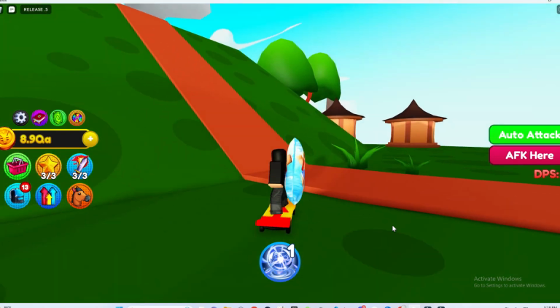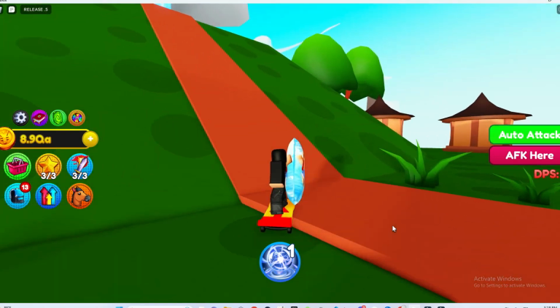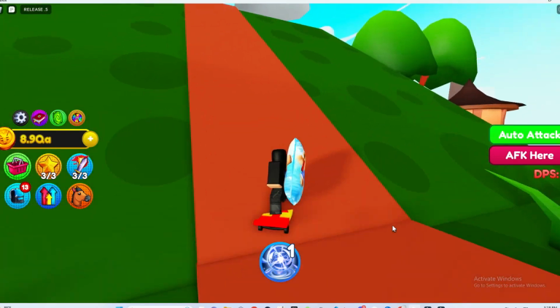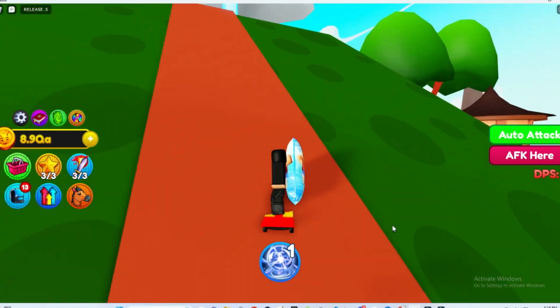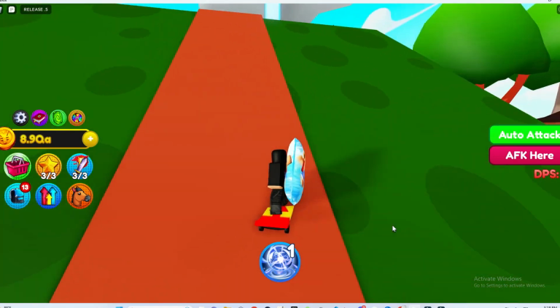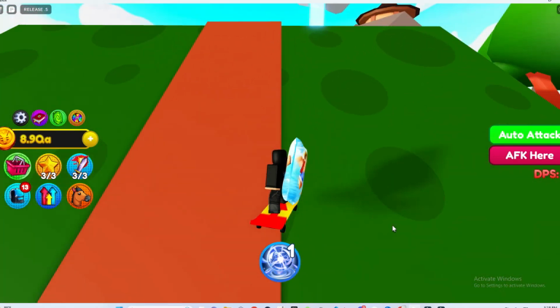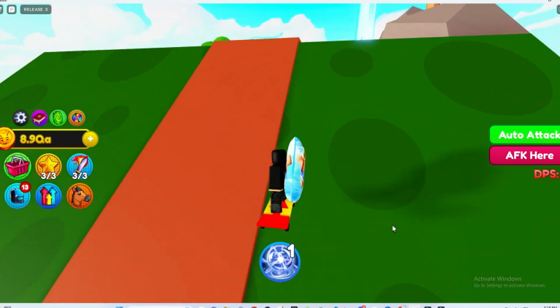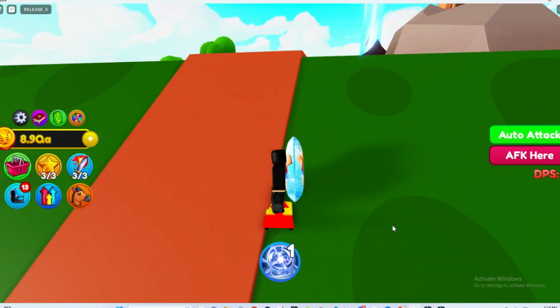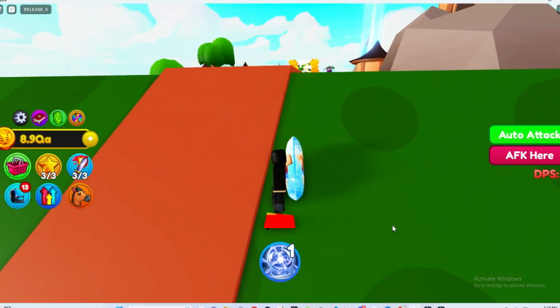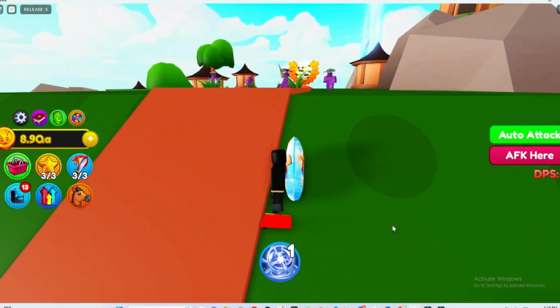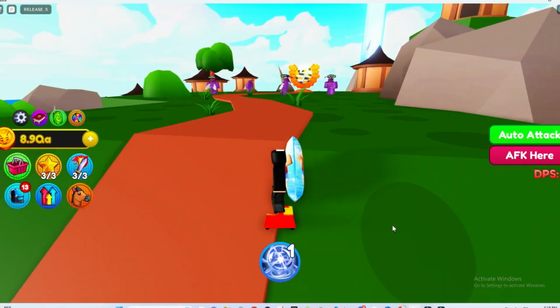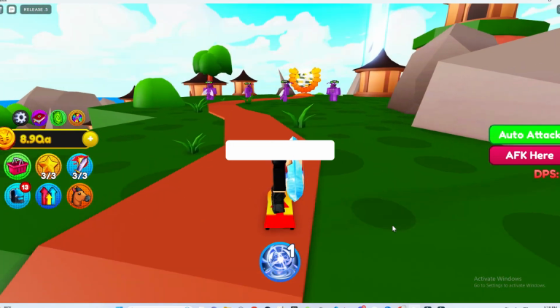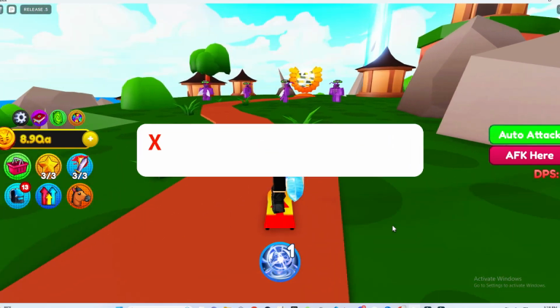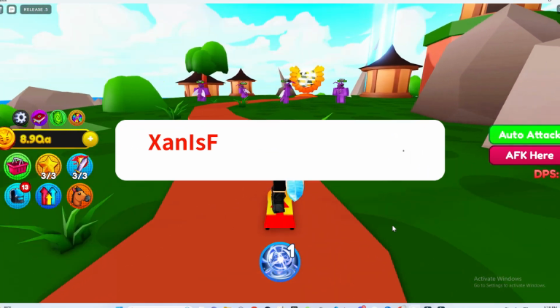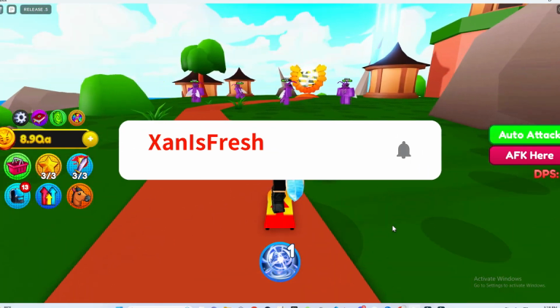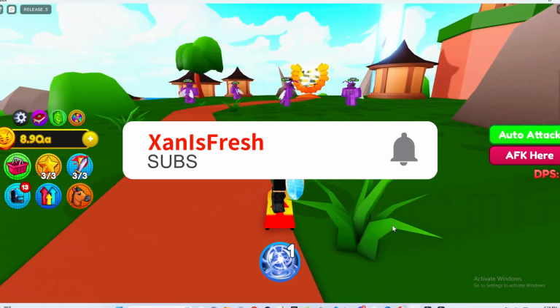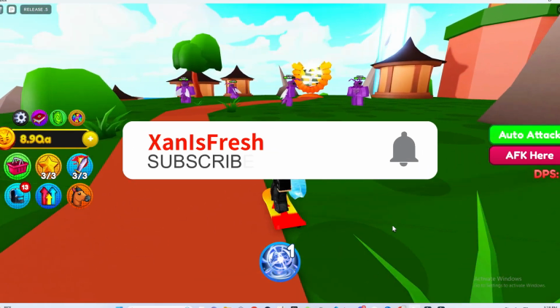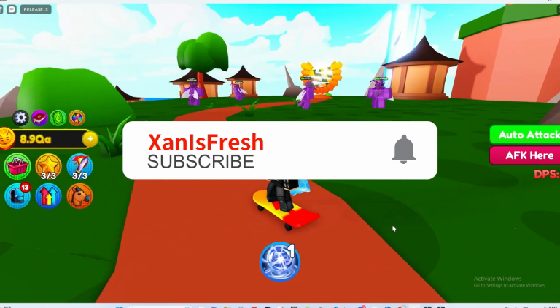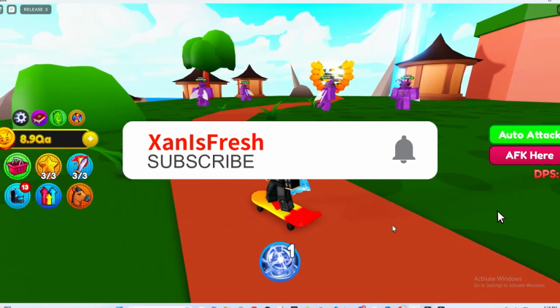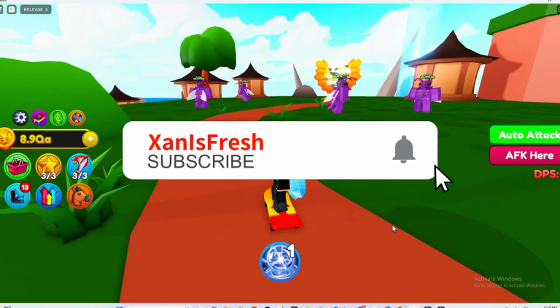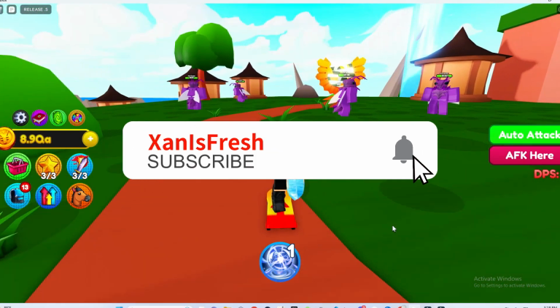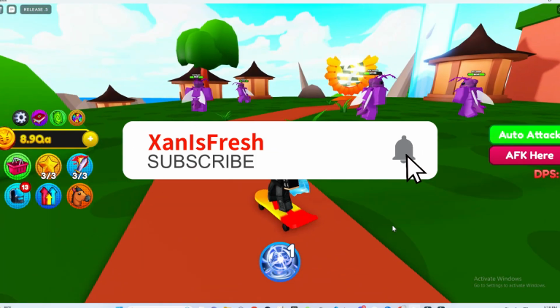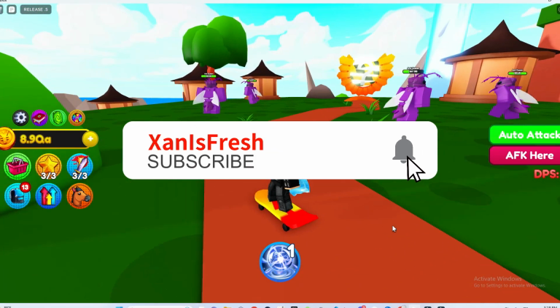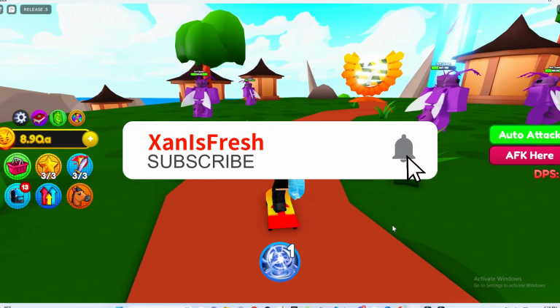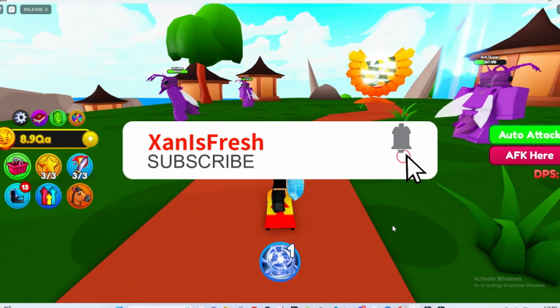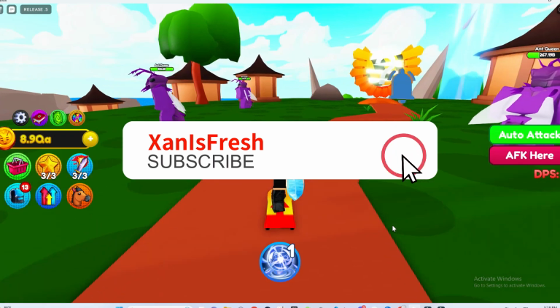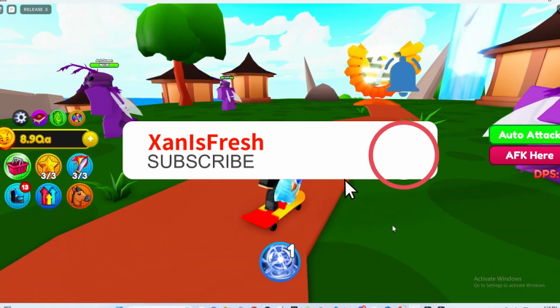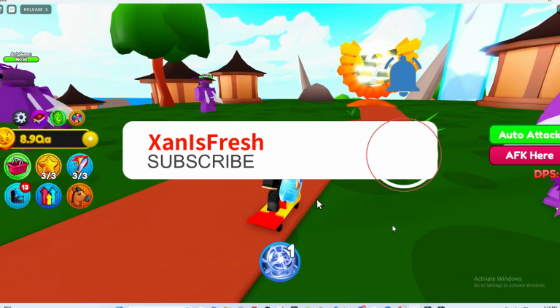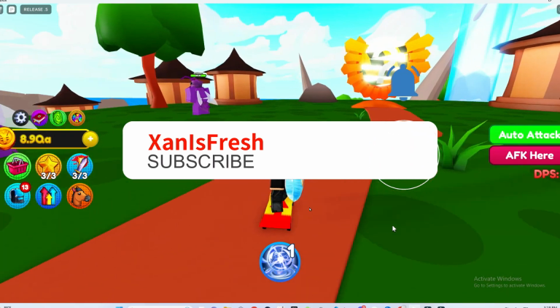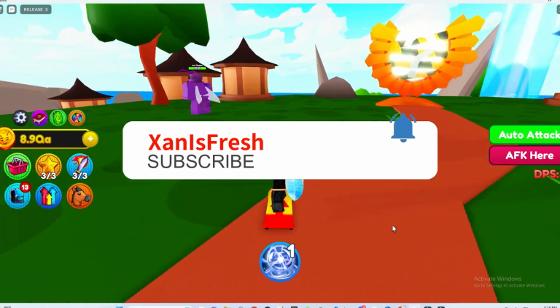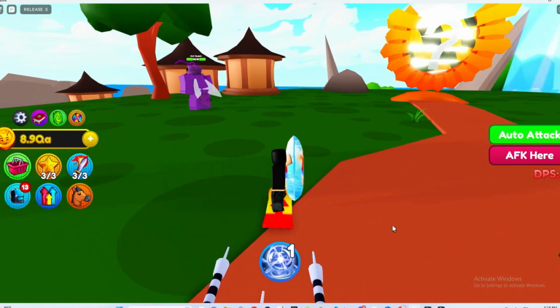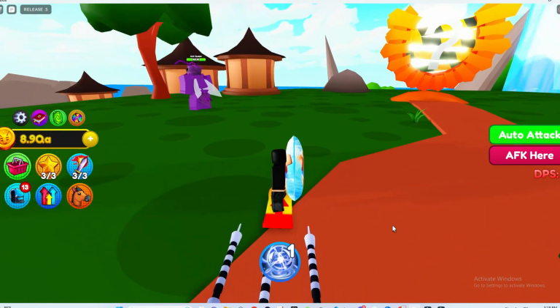Anyway, thanks for watching, thank you for all the support. Subscribe and like the video — see y'all later.